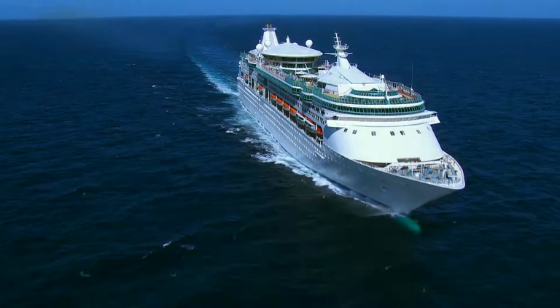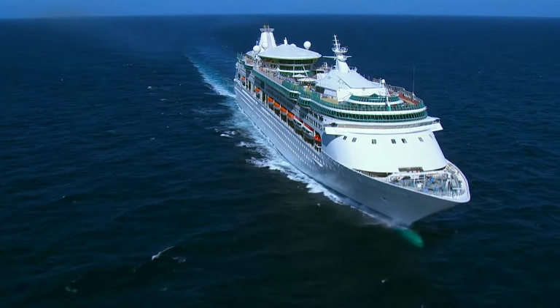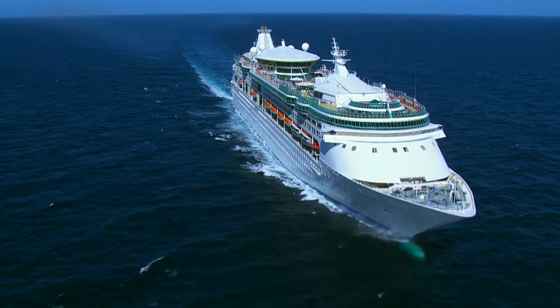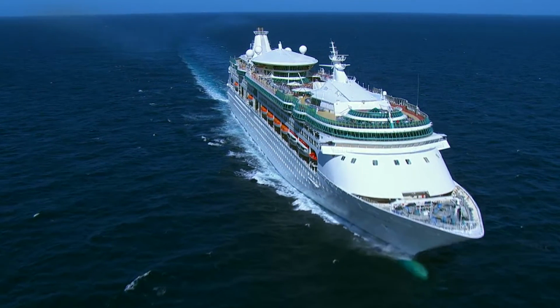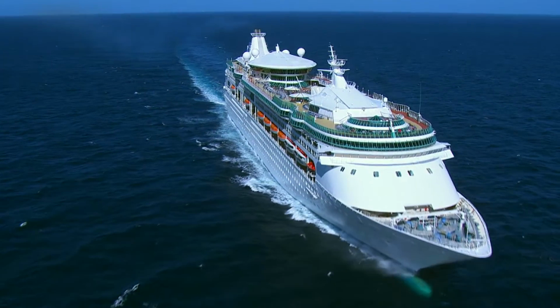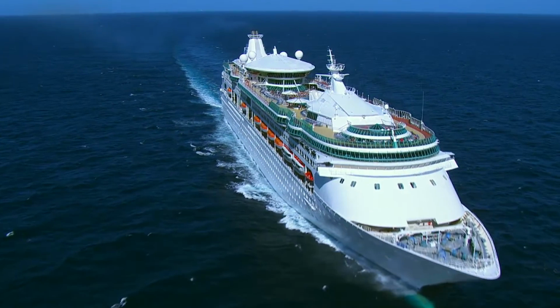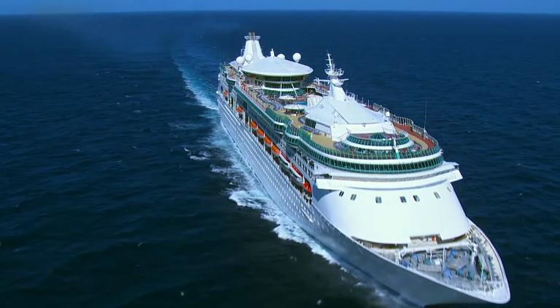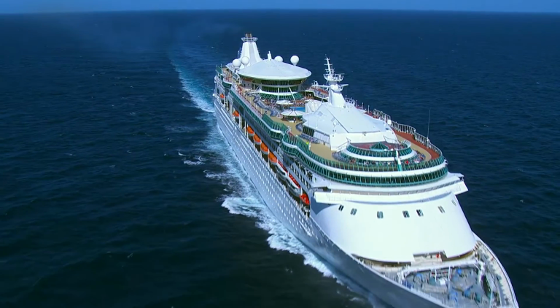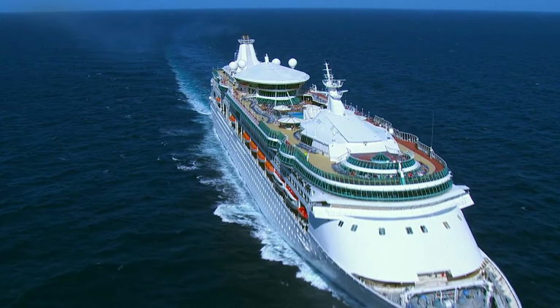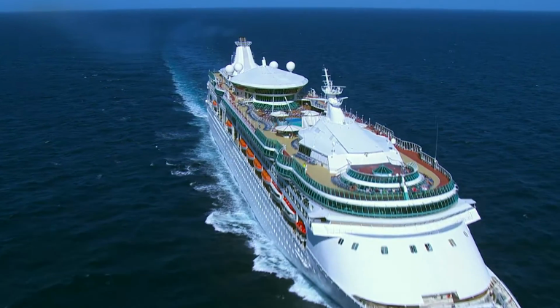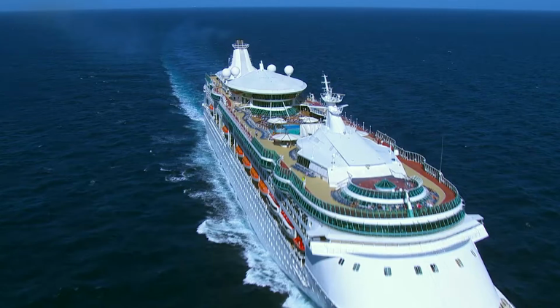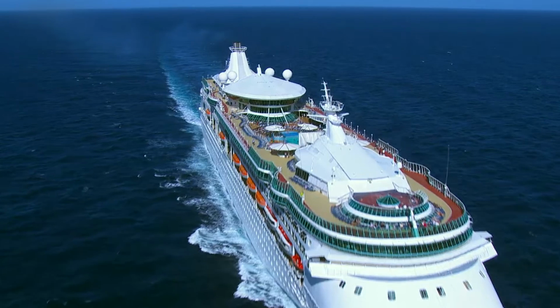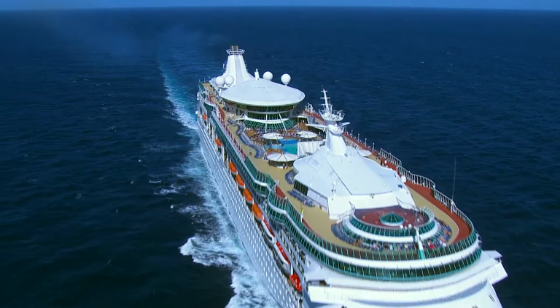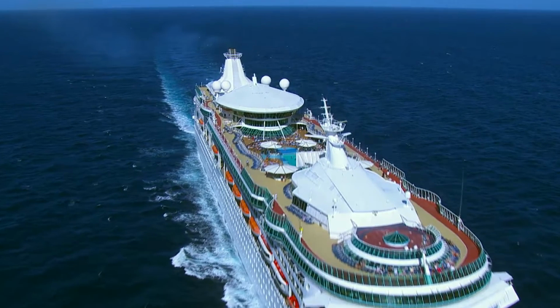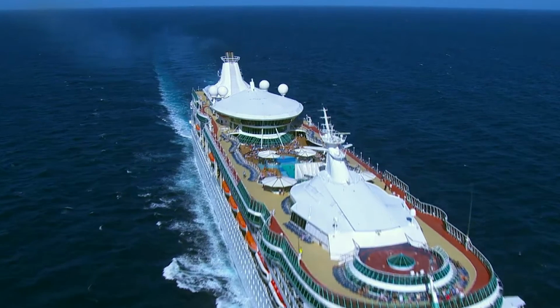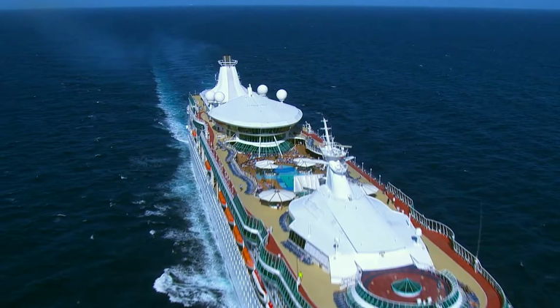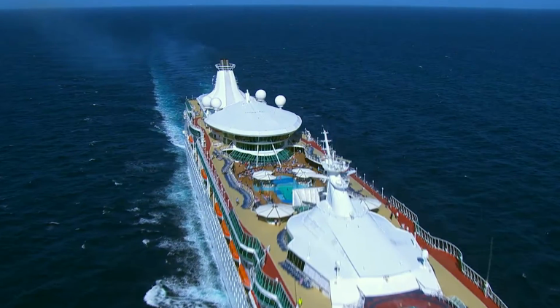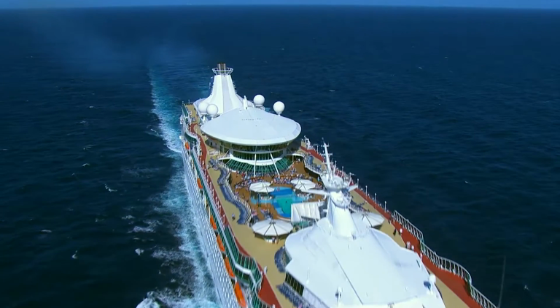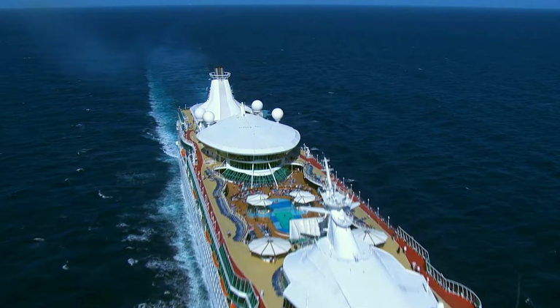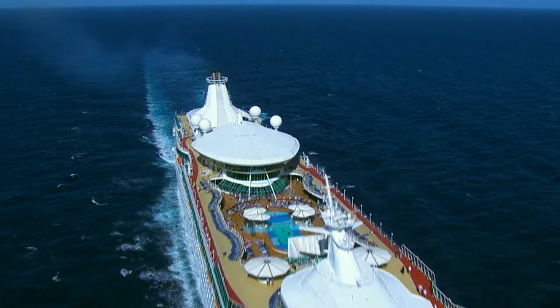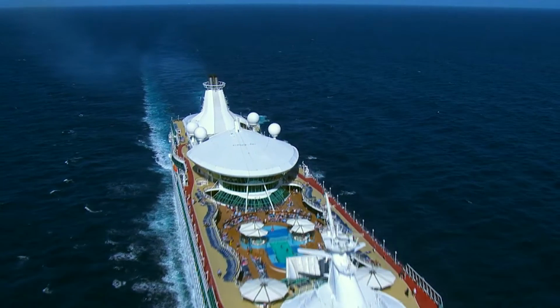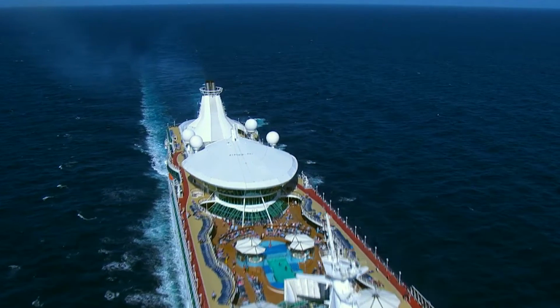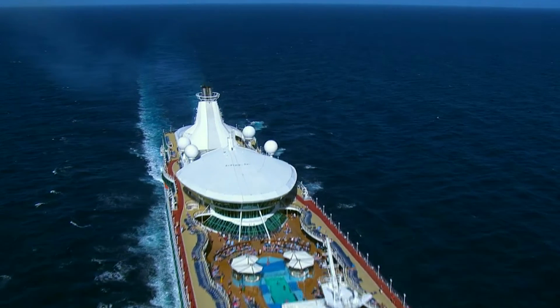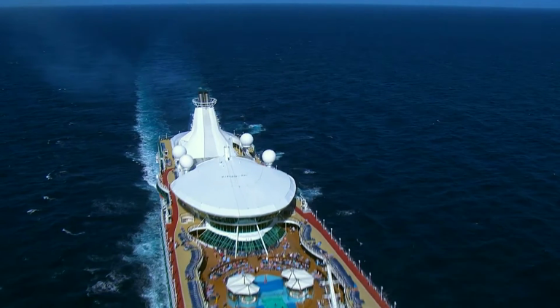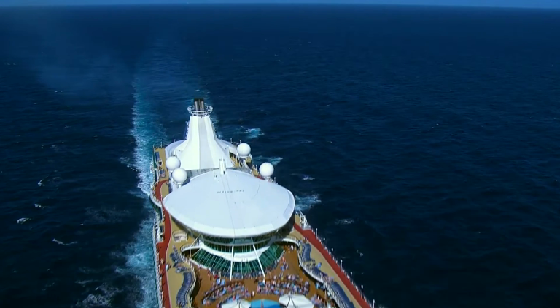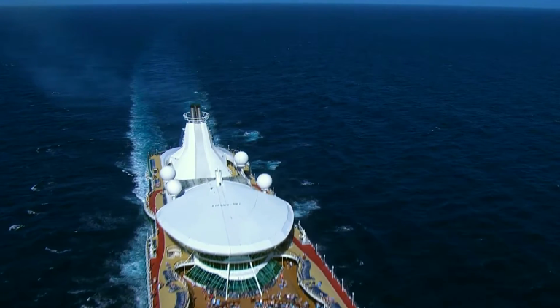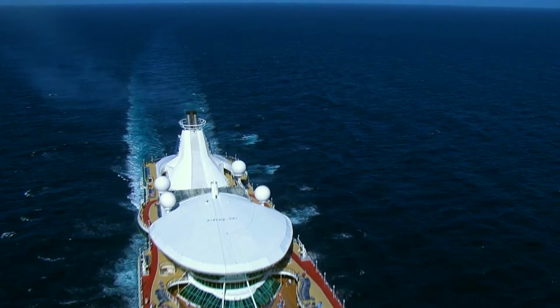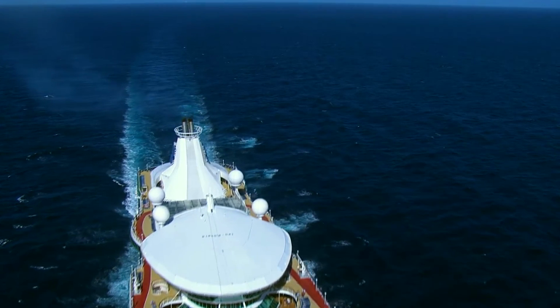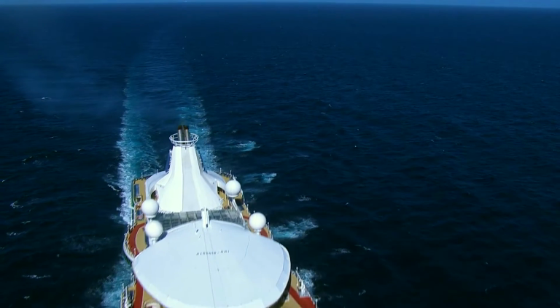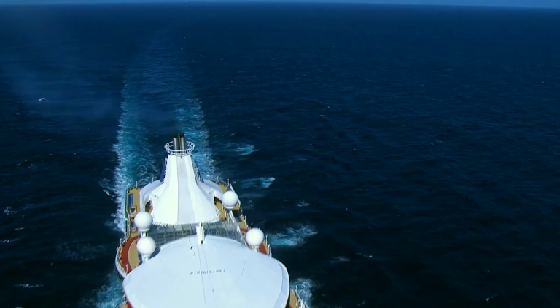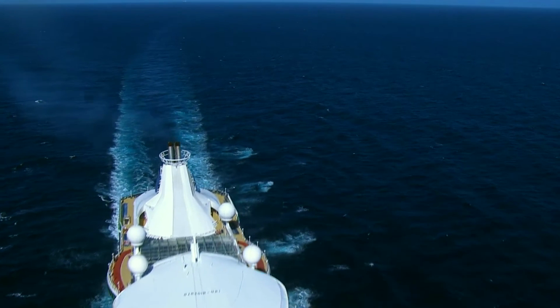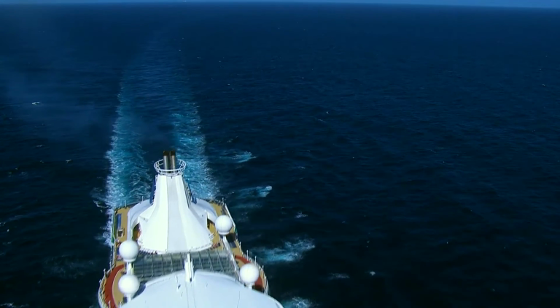Rhapsody of the Seas will leave you with one important question: when can we come back?